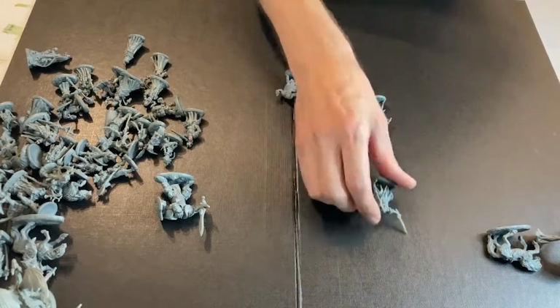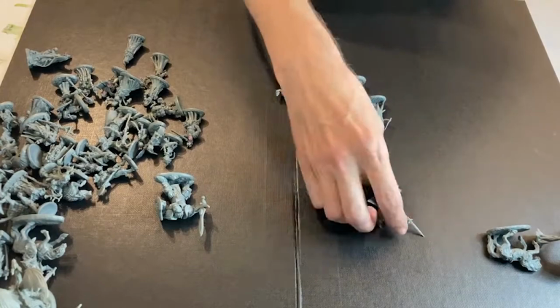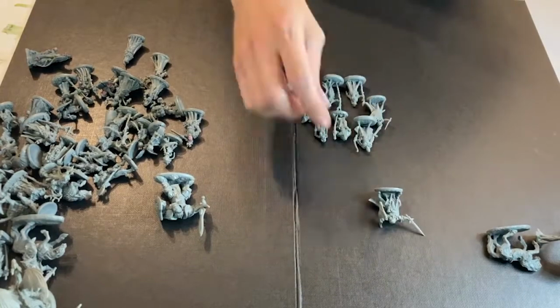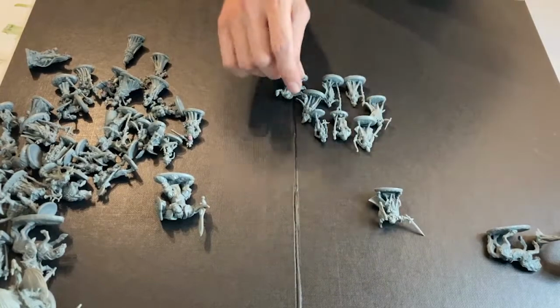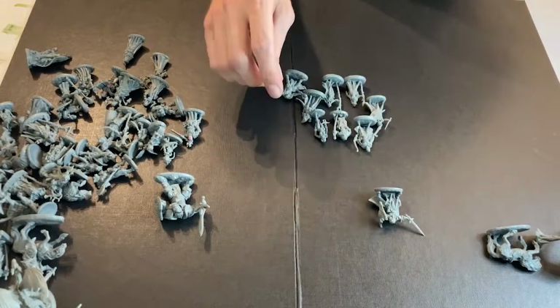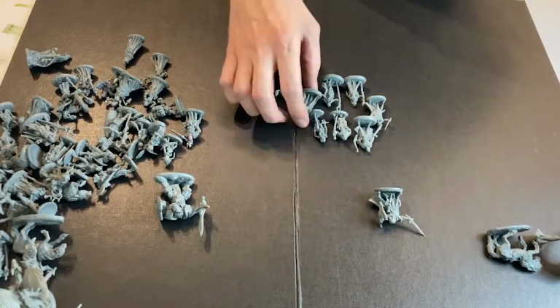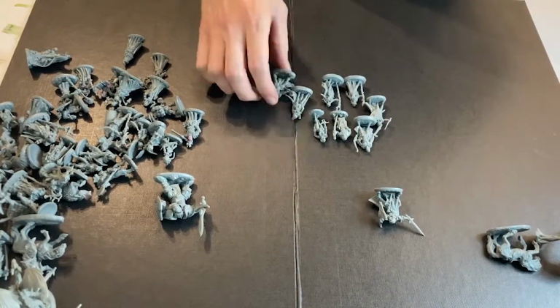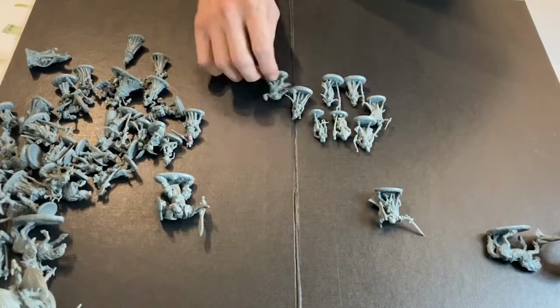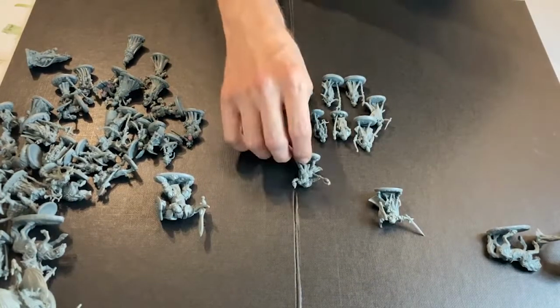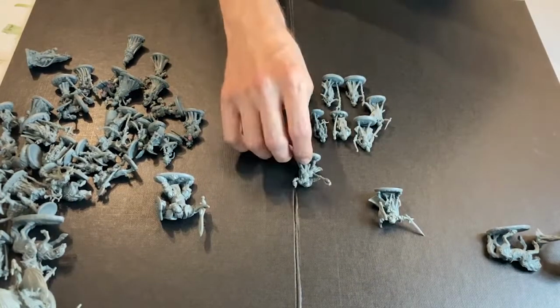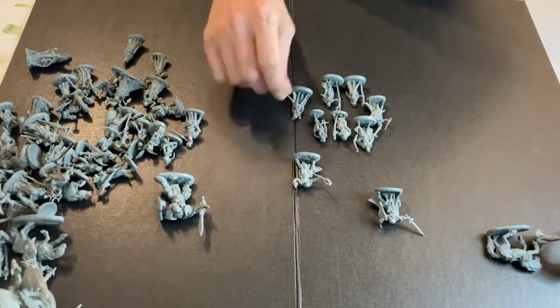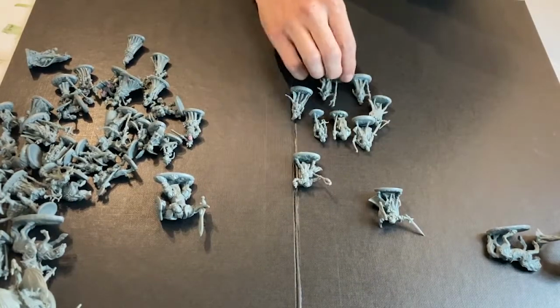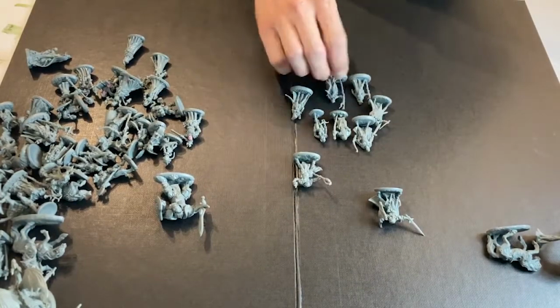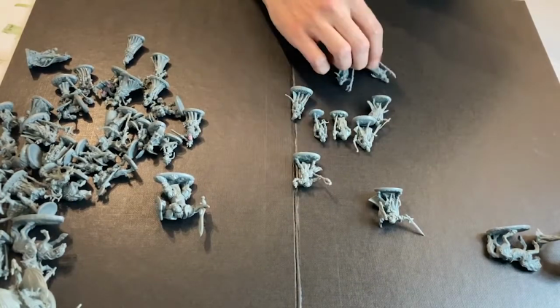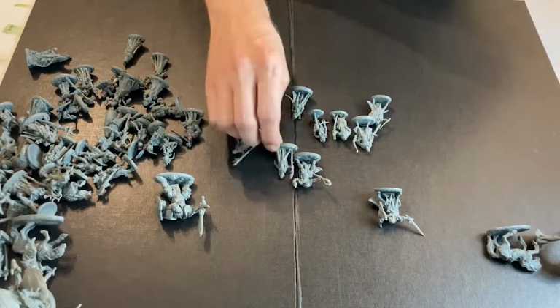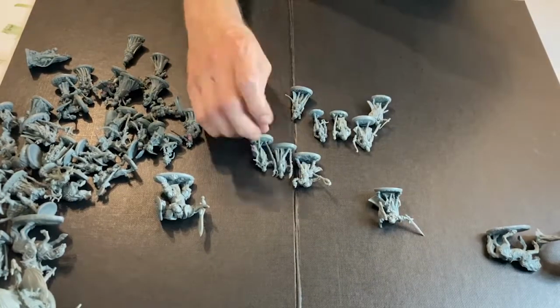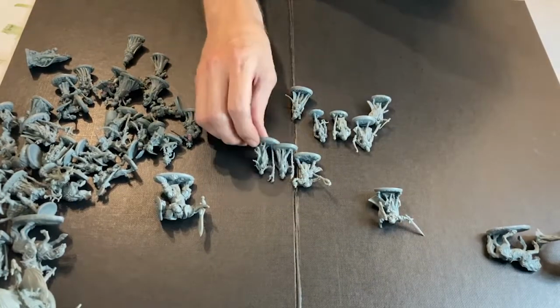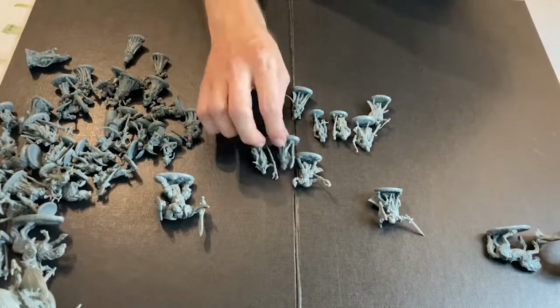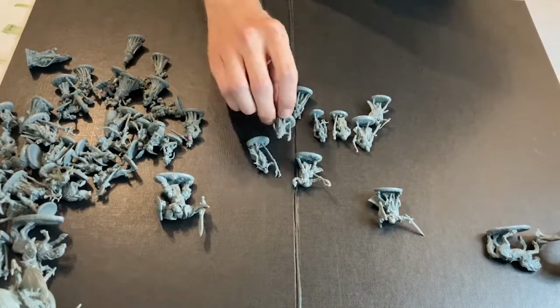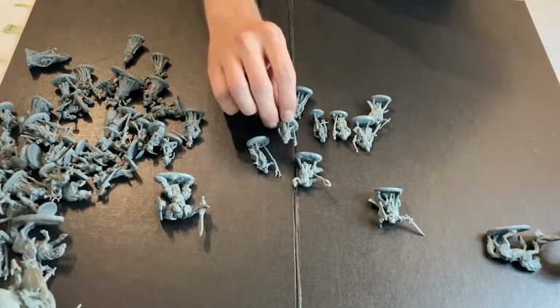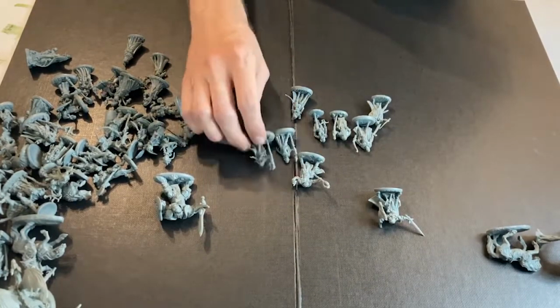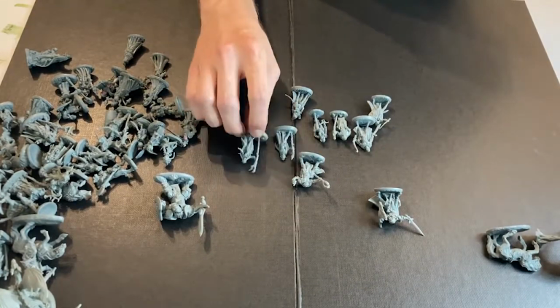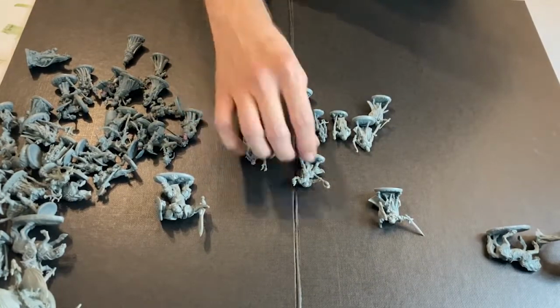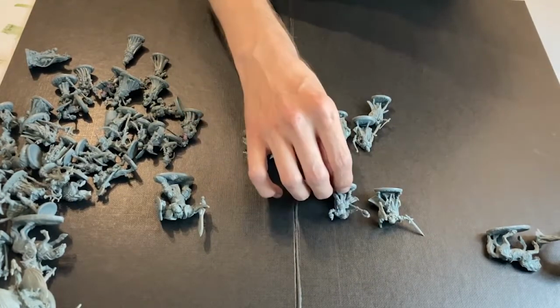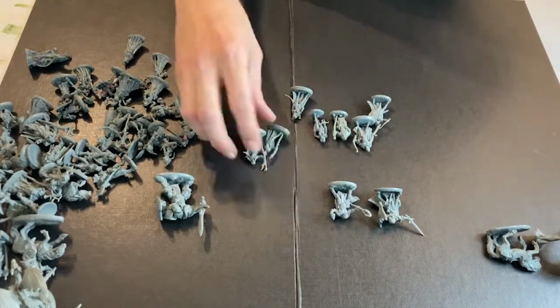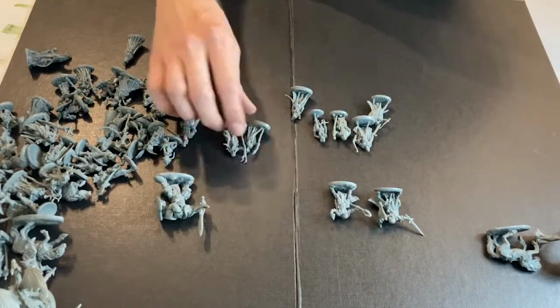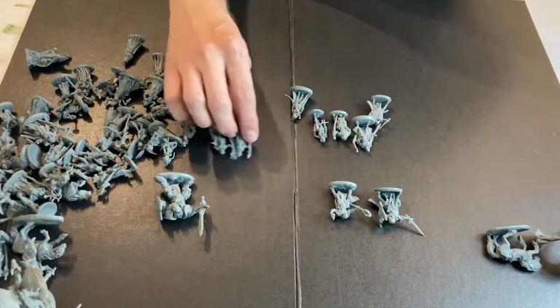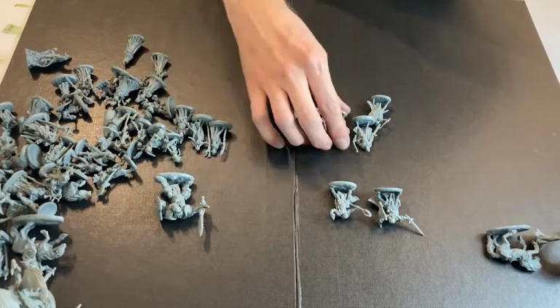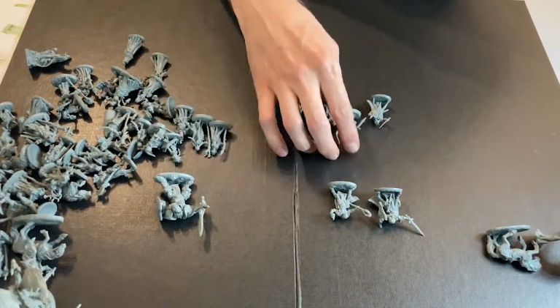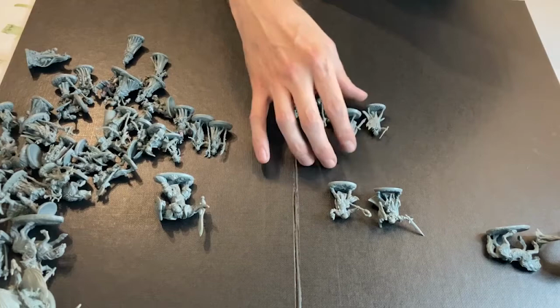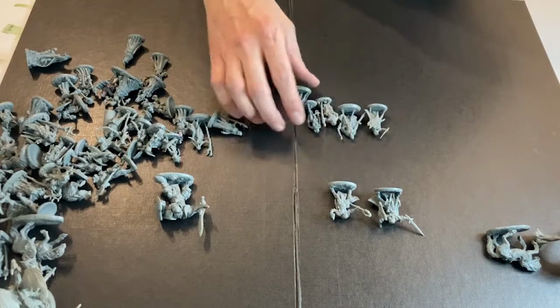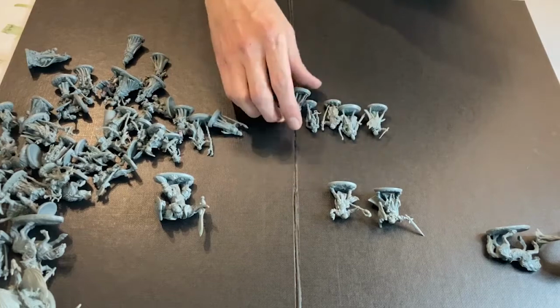Do you think there are enough models in Bones 5 to fulfill those roles?